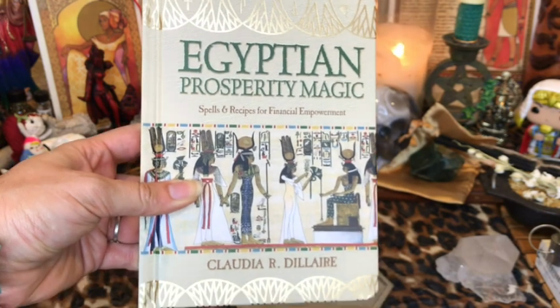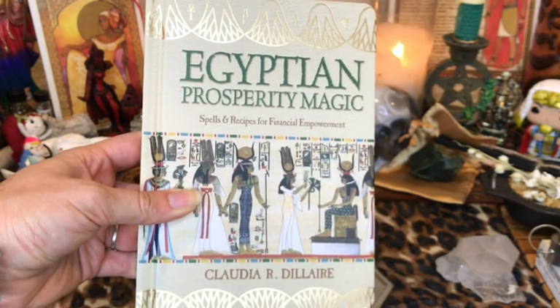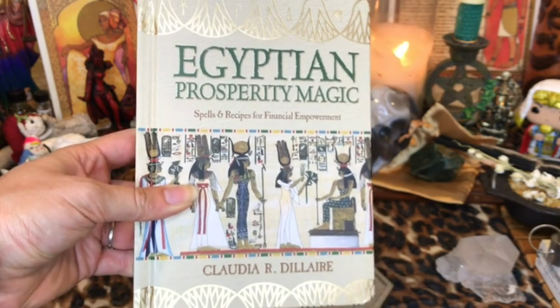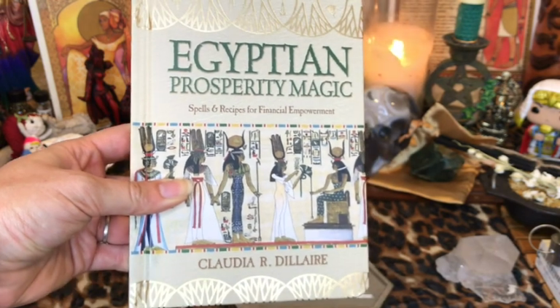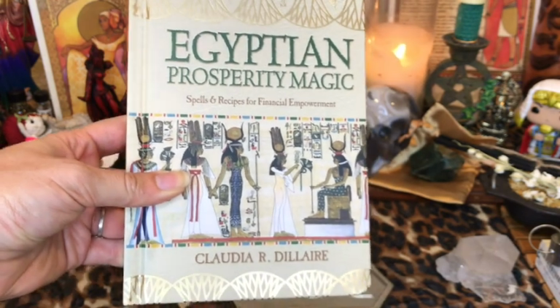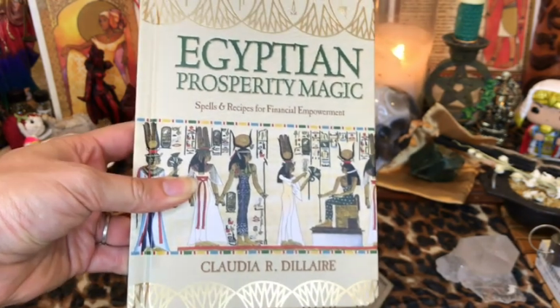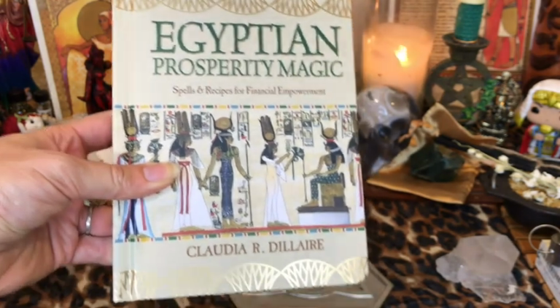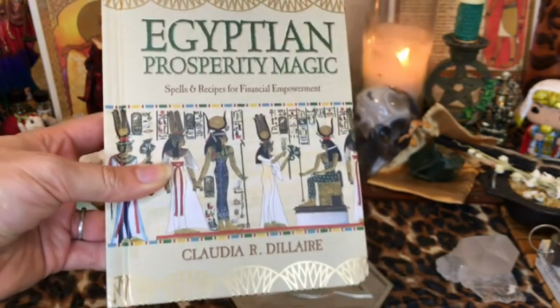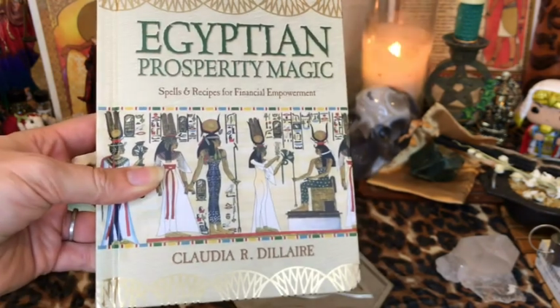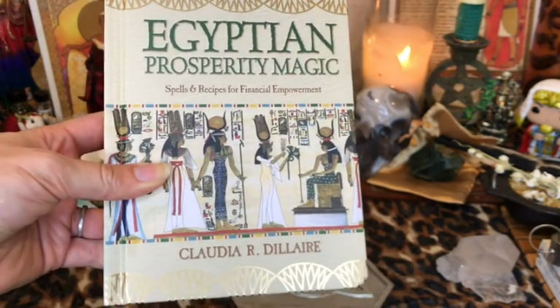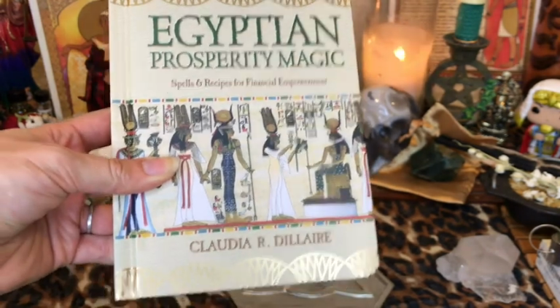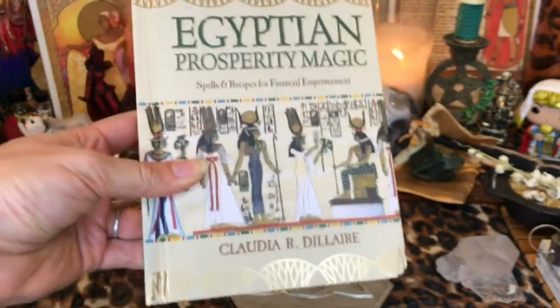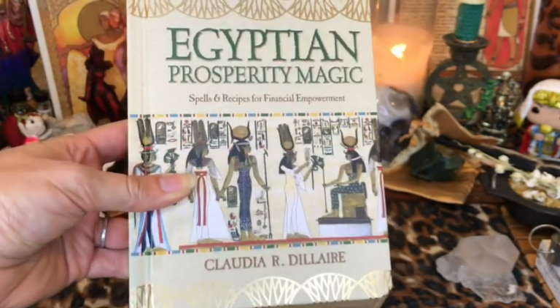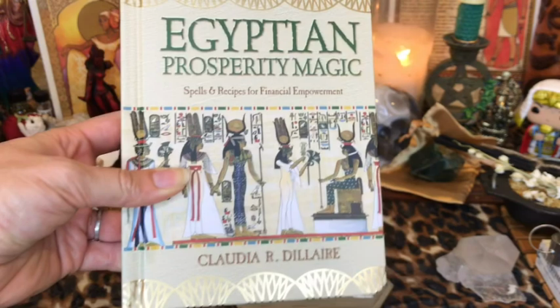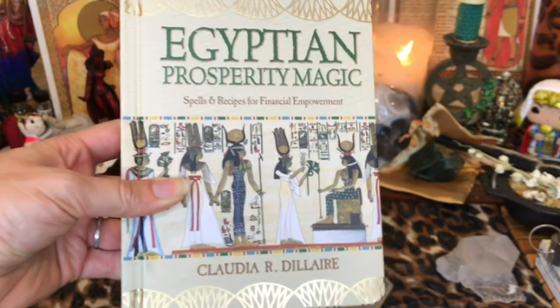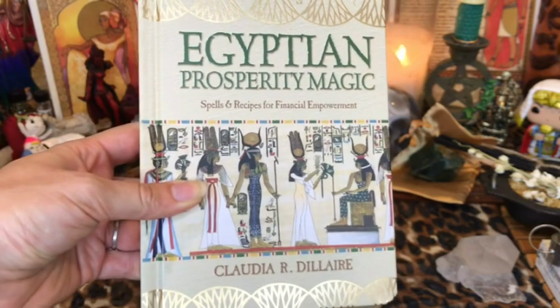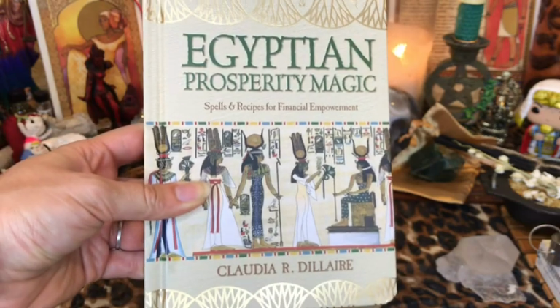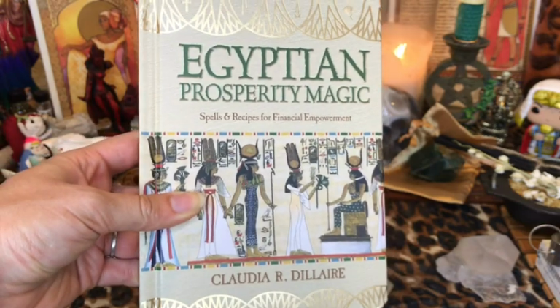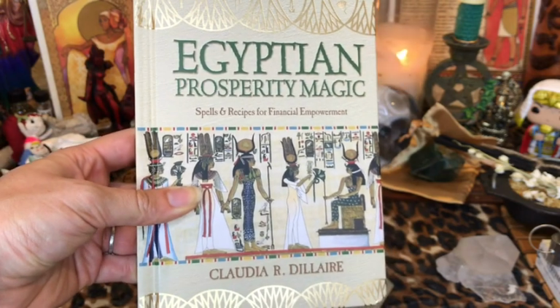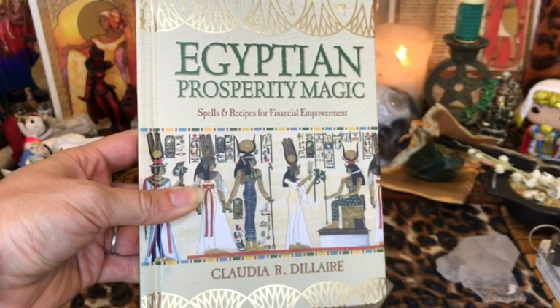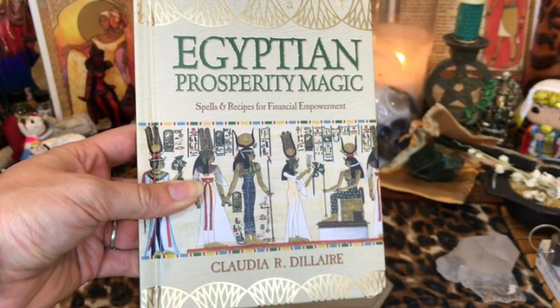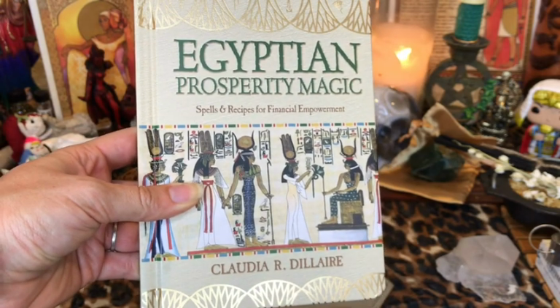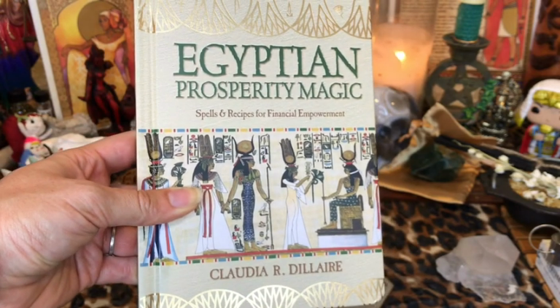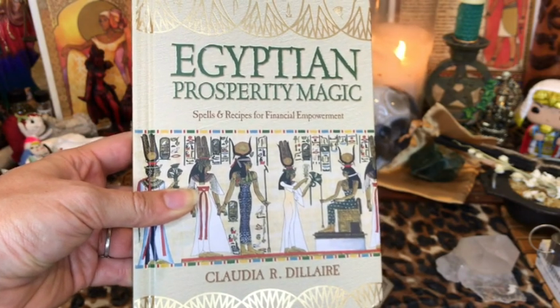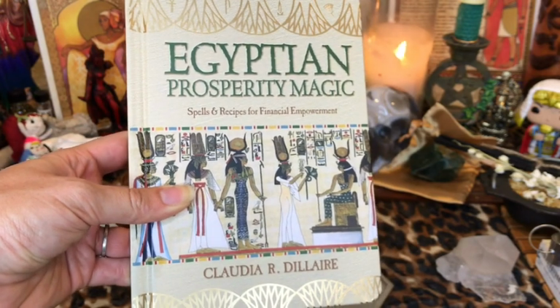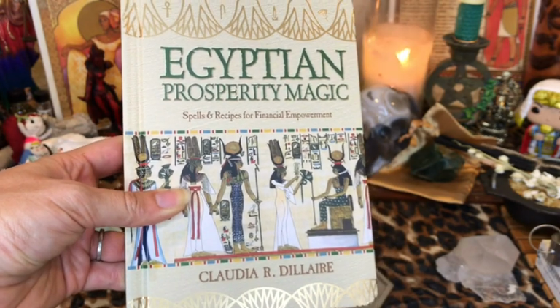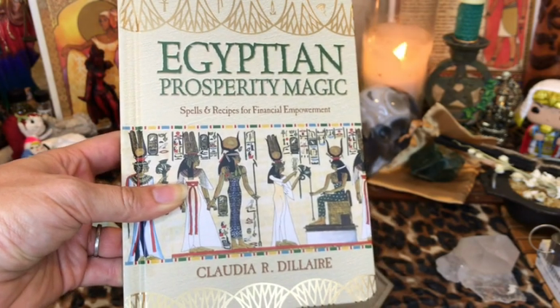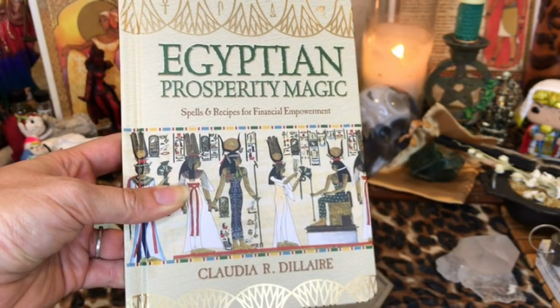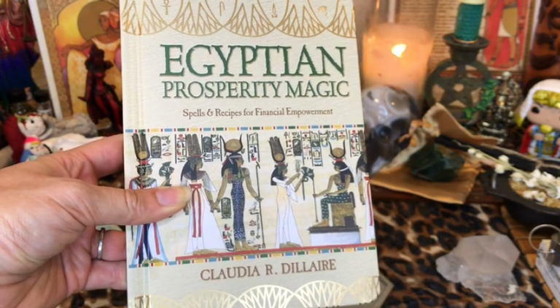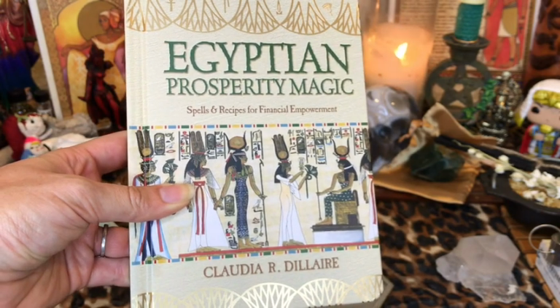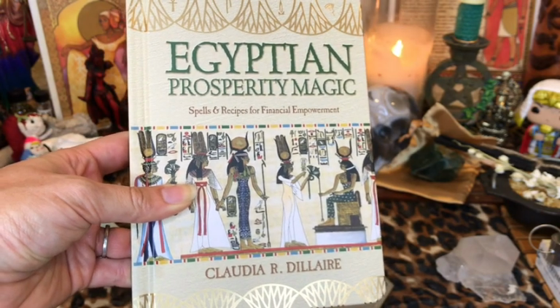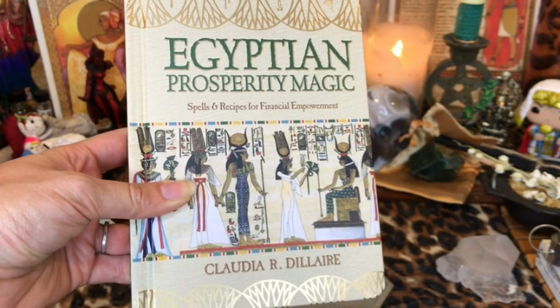I am so bummed that work resumes tomorrow. I'm like, I just want to stay home and read through this.